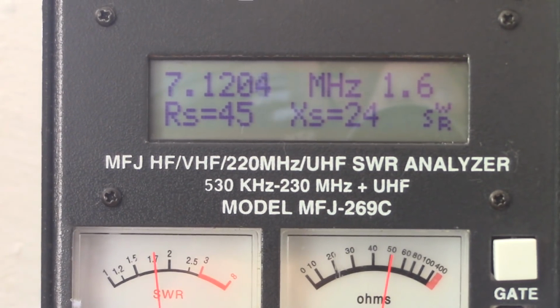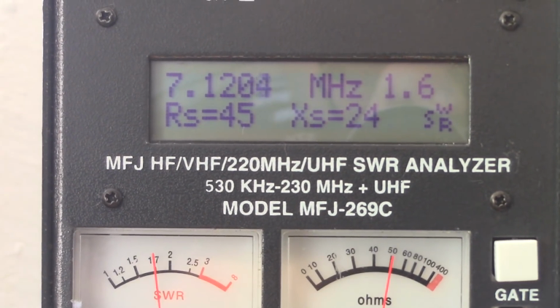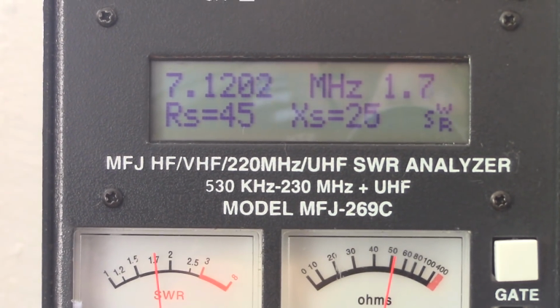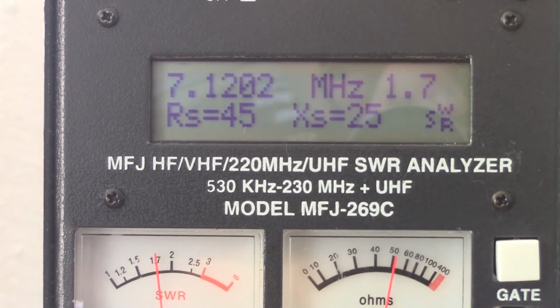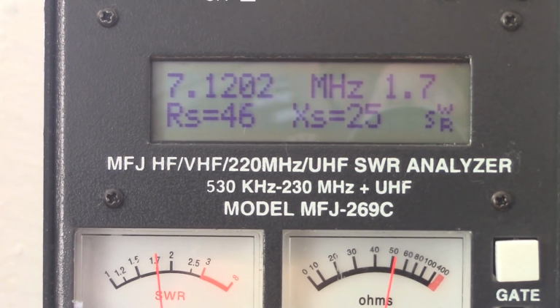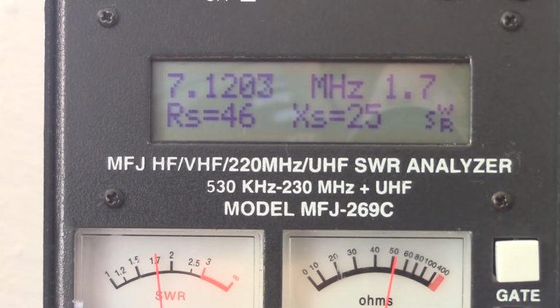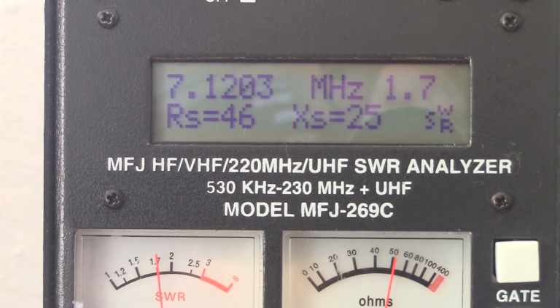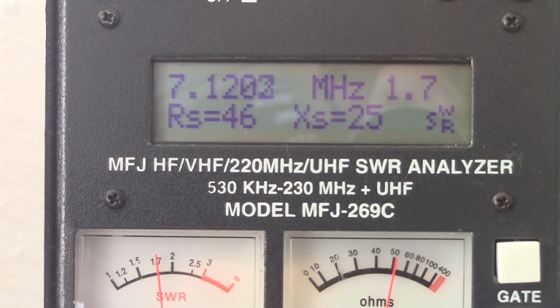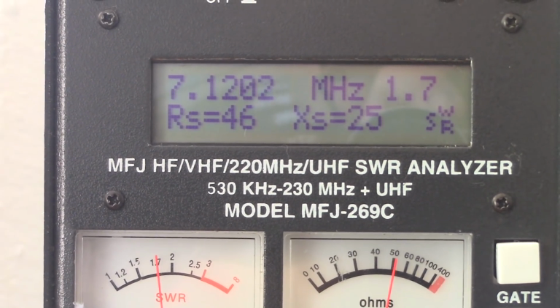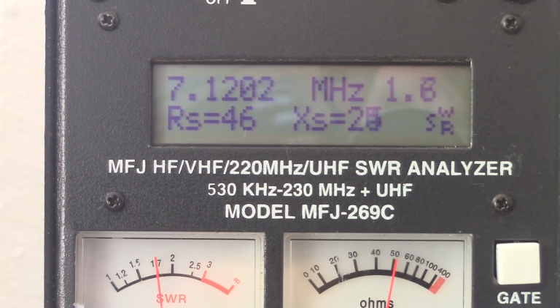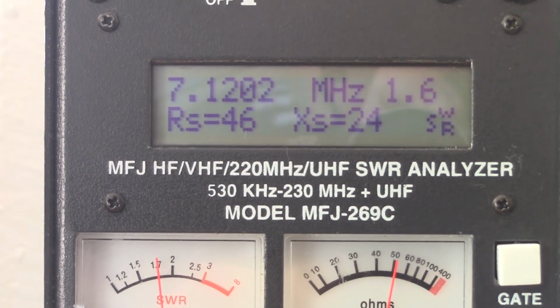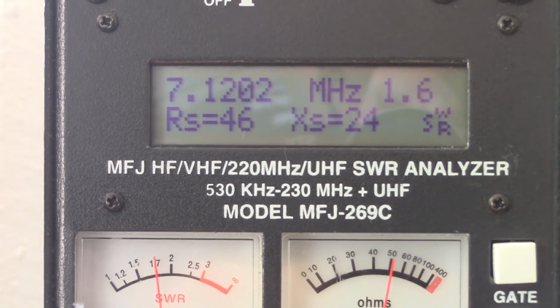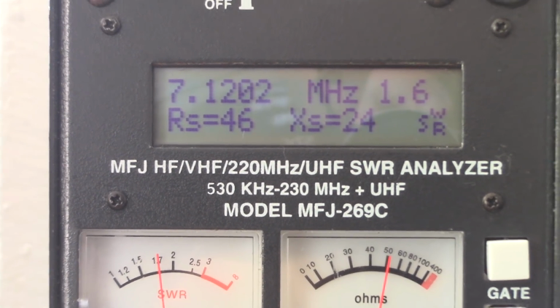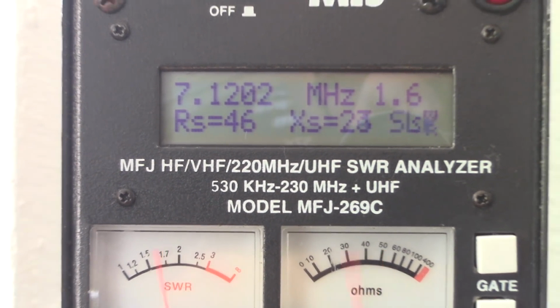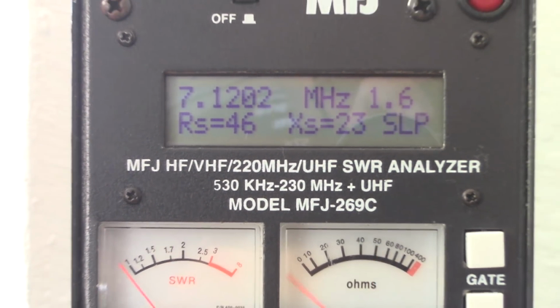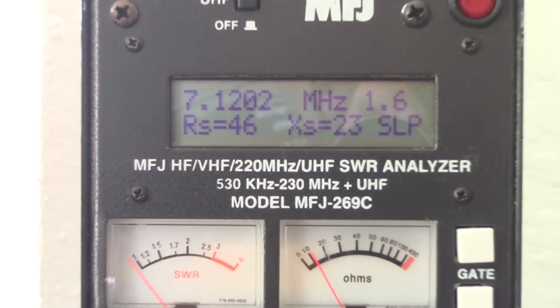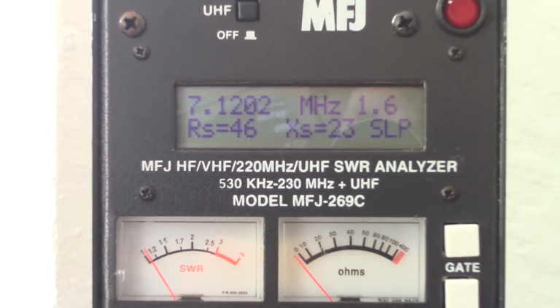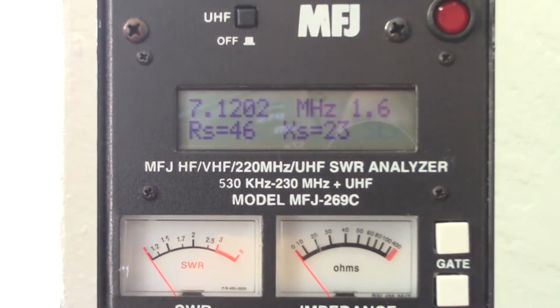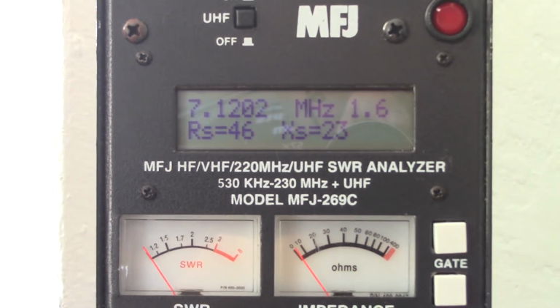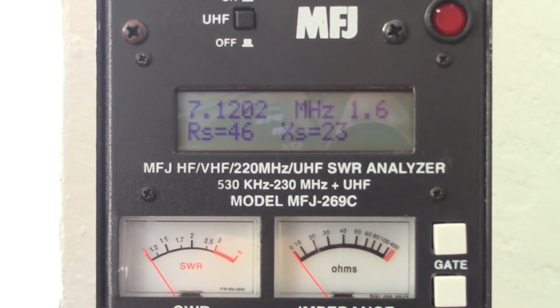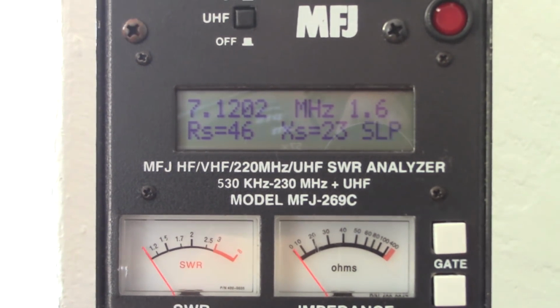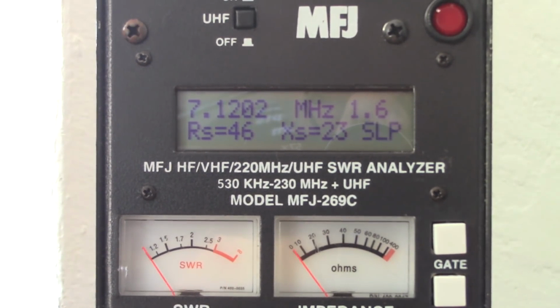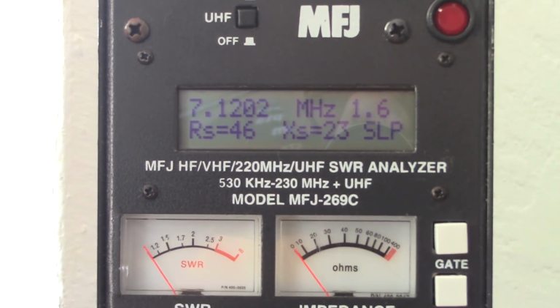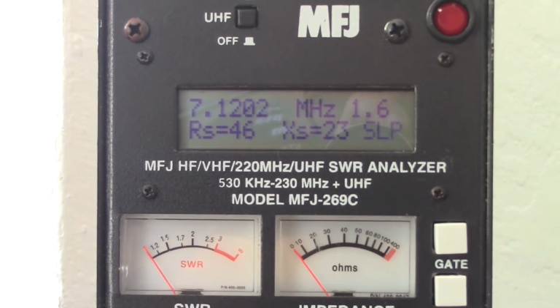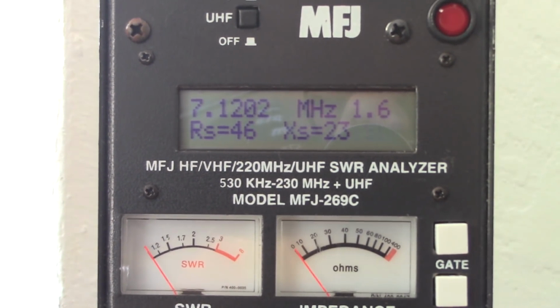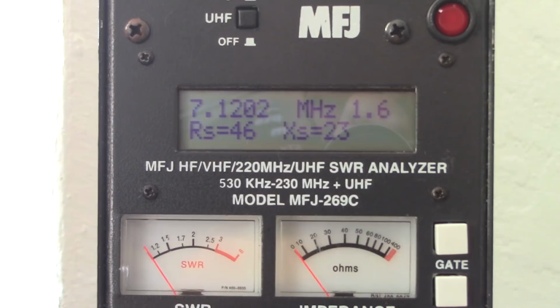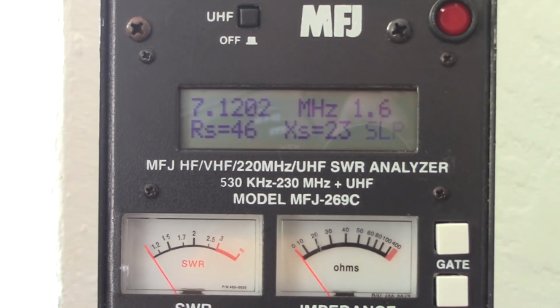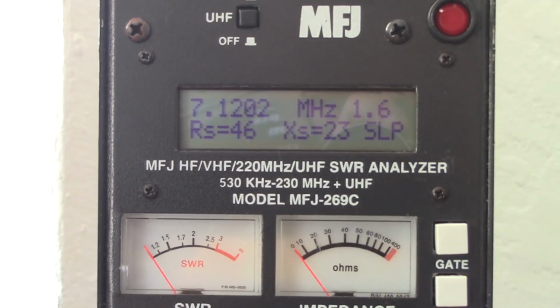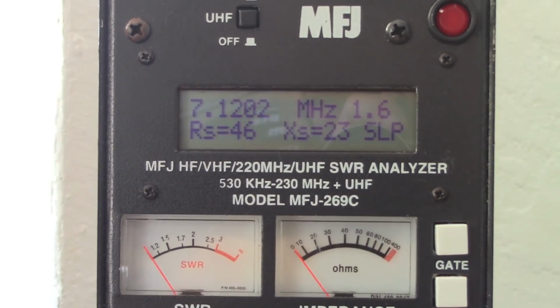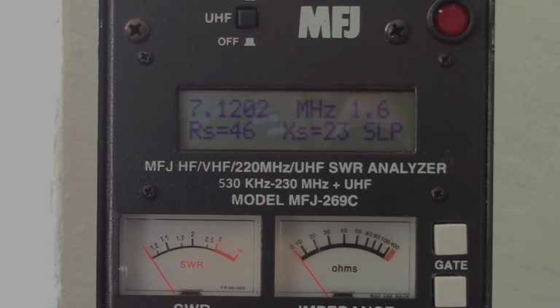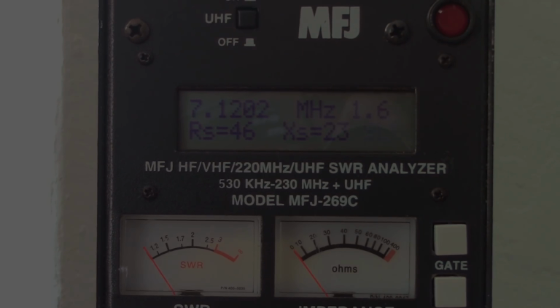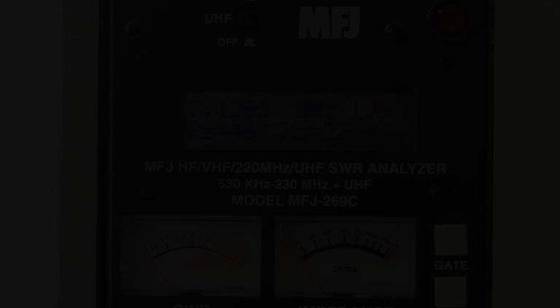I hope that was at least interesting for a five-minute video. 73, thanks for watching. KJ4YVI.